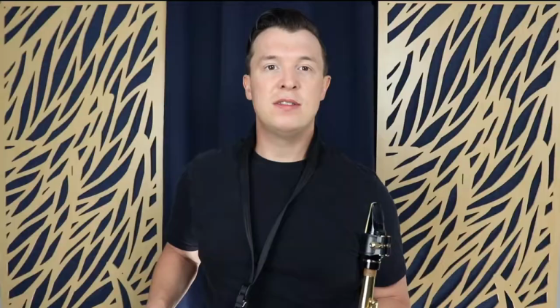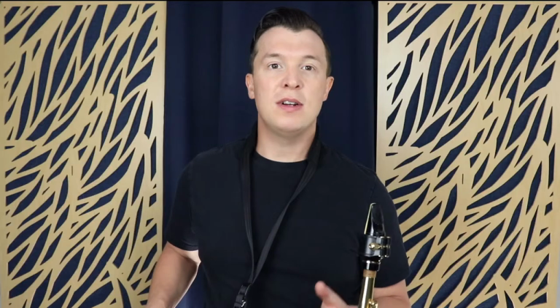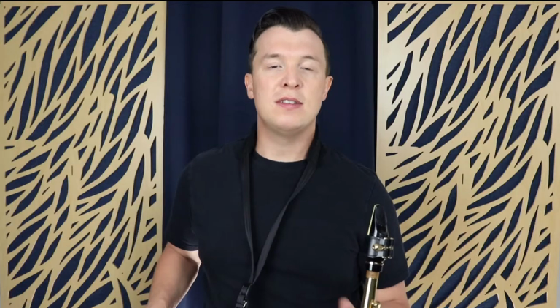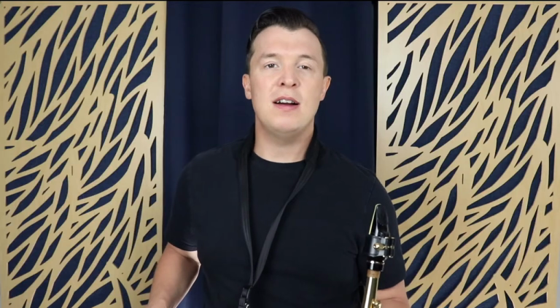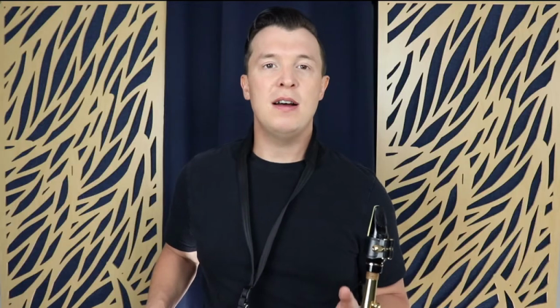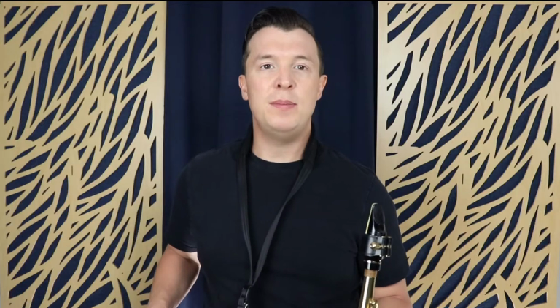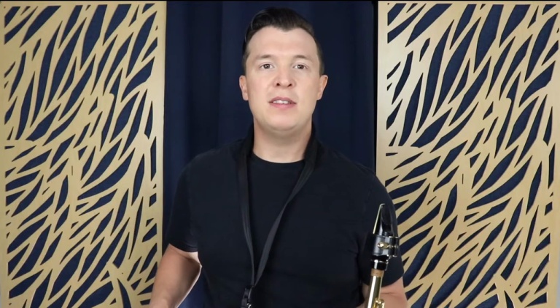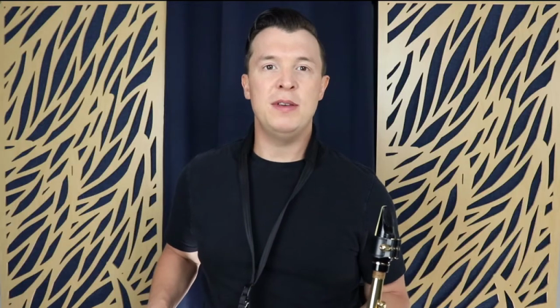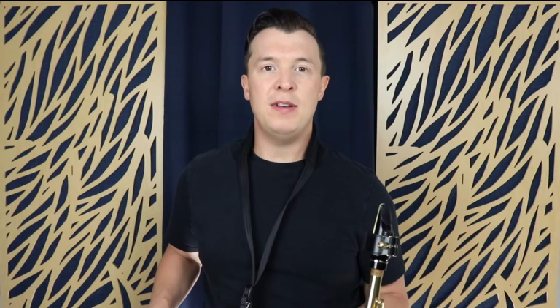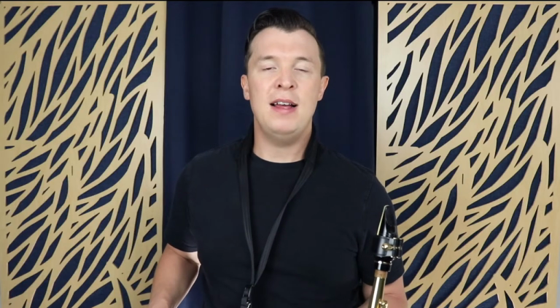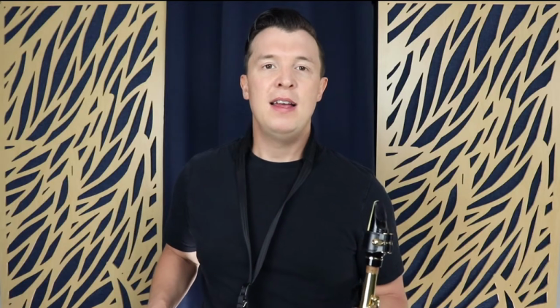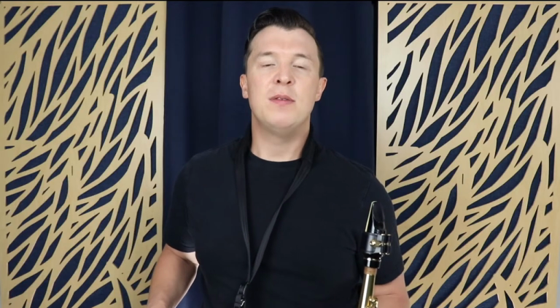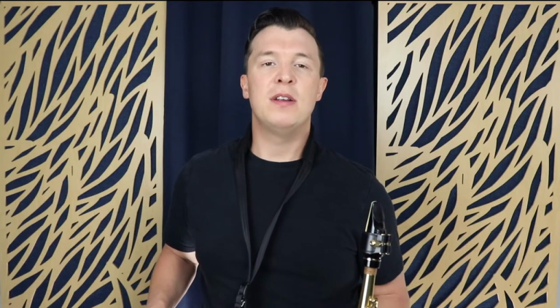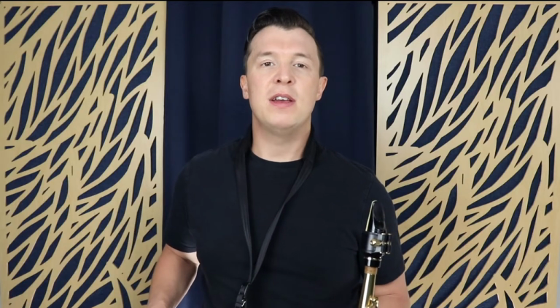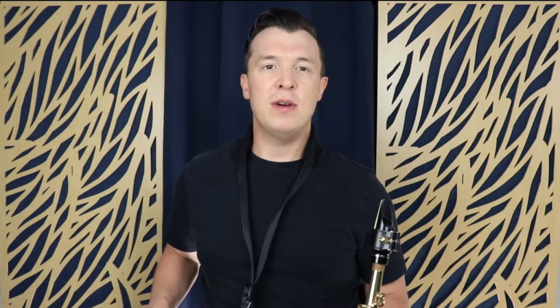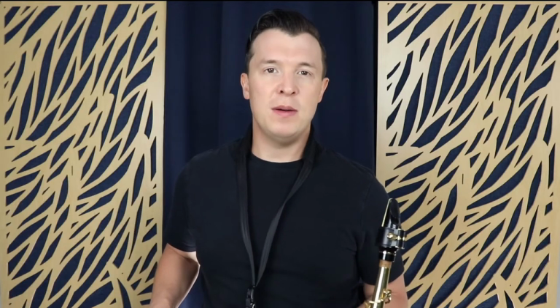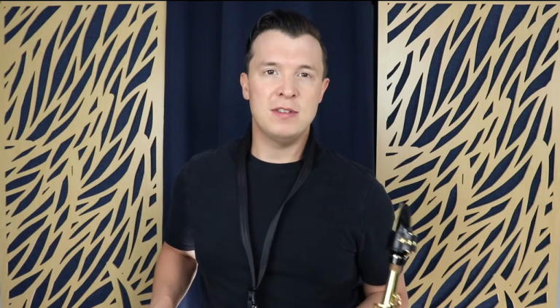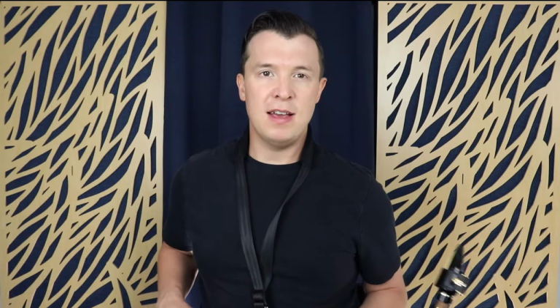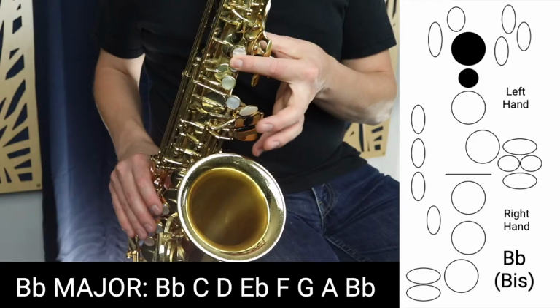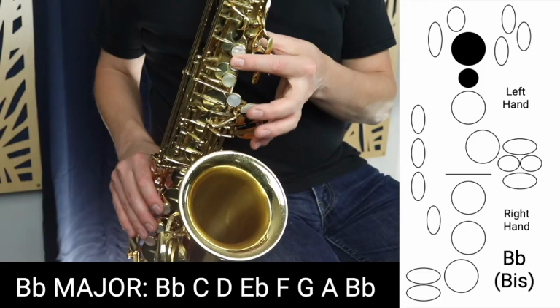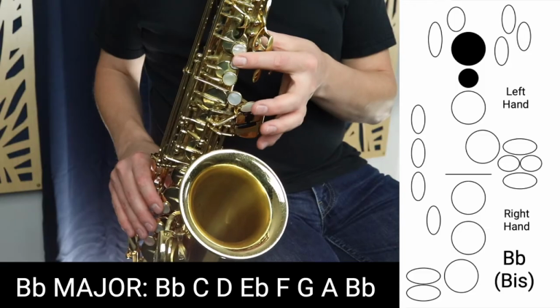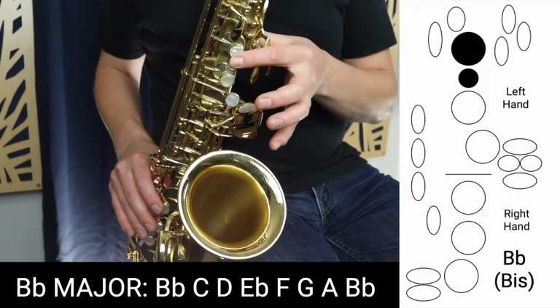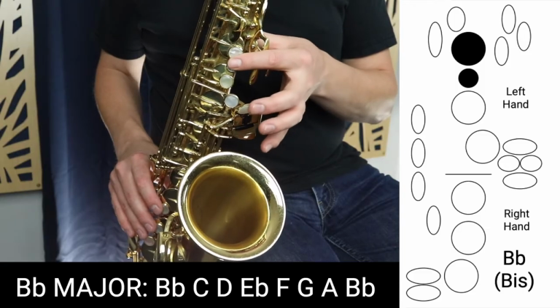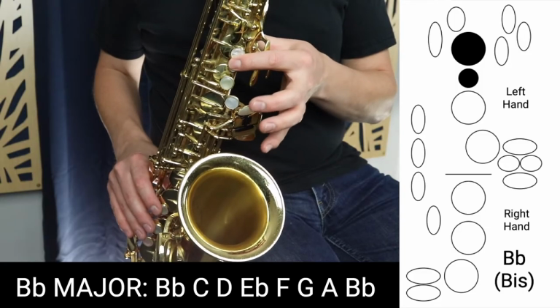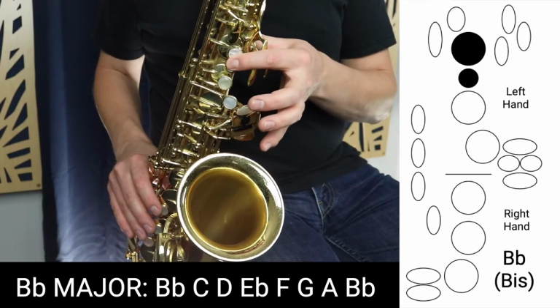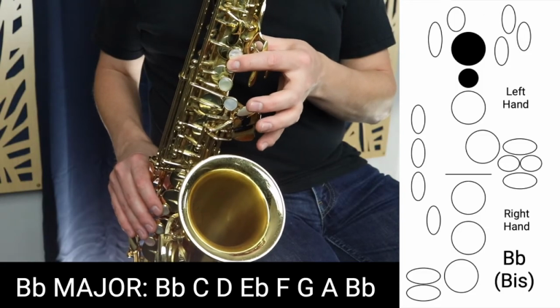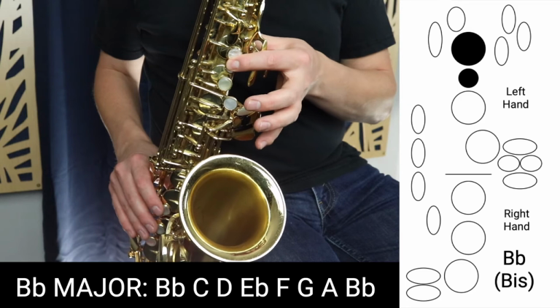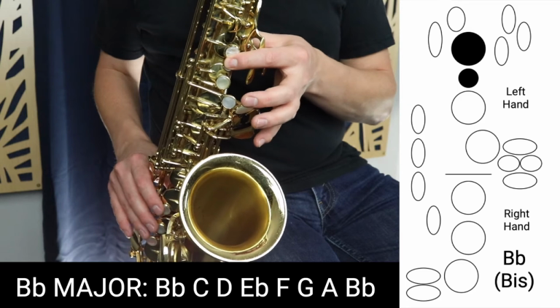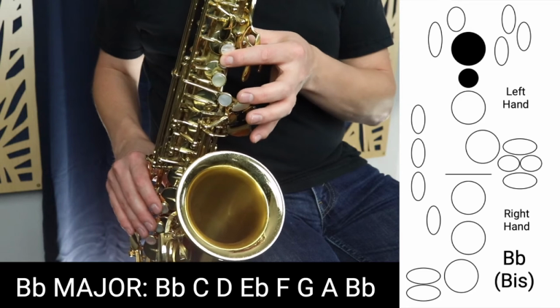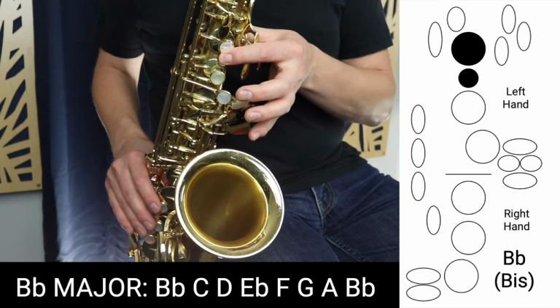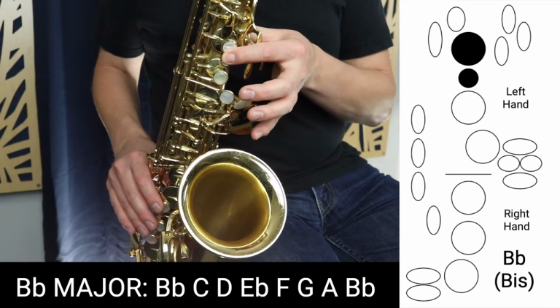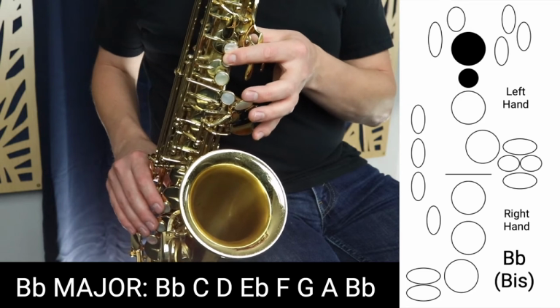We're going to start on Biss B-flat and make our way up the scale. We start on Biss B-flat — it sounds like this.